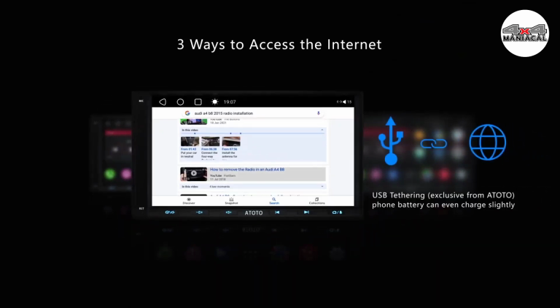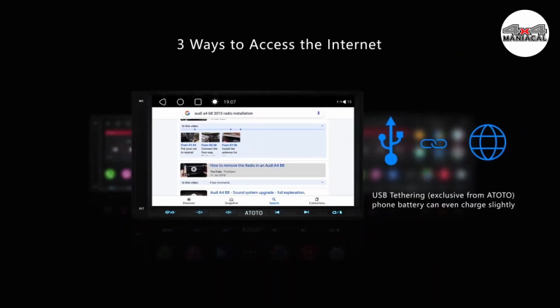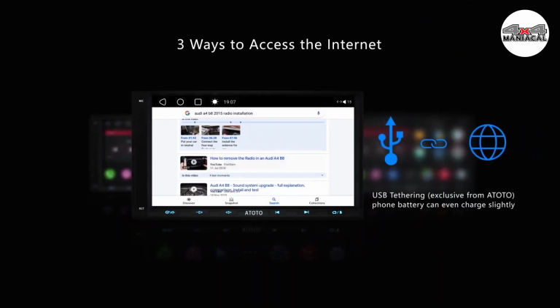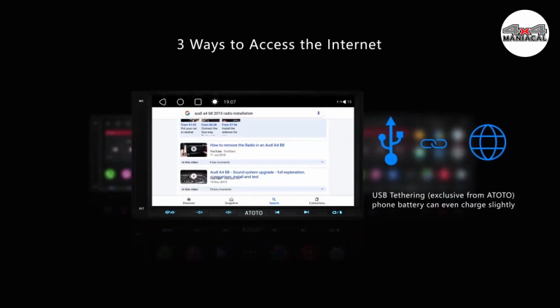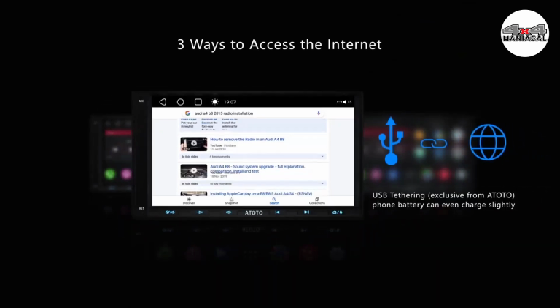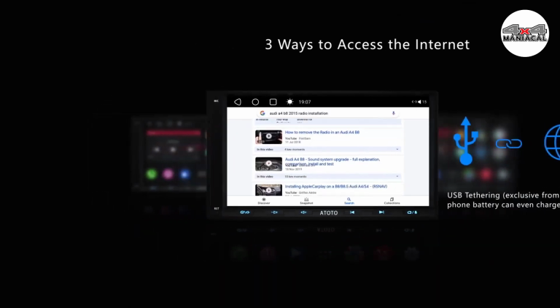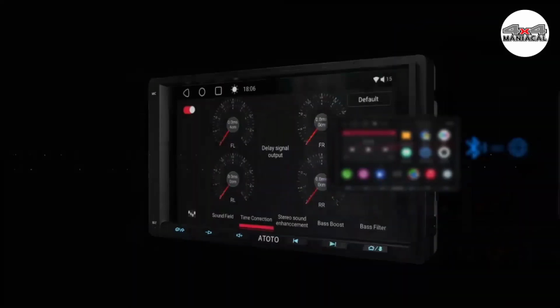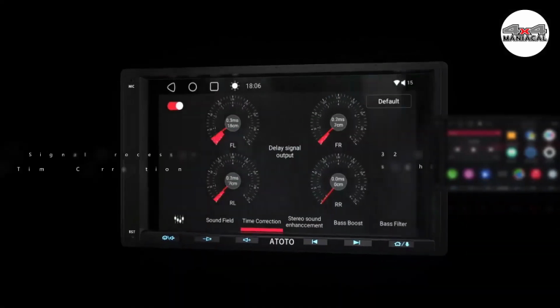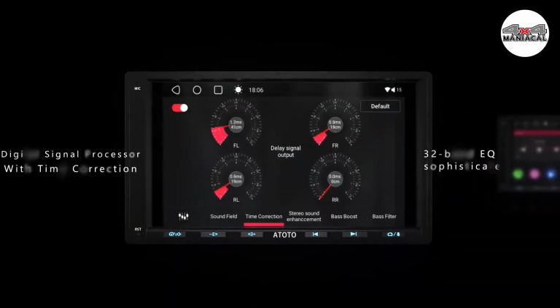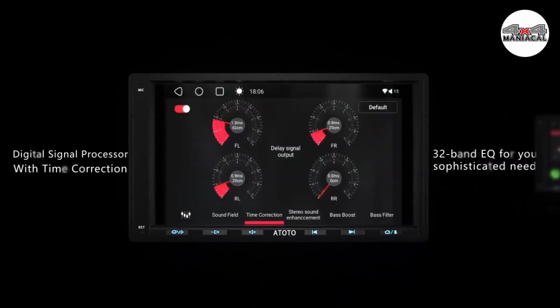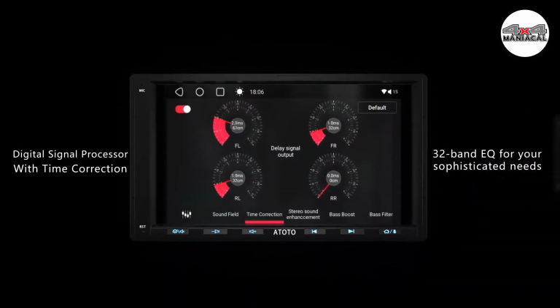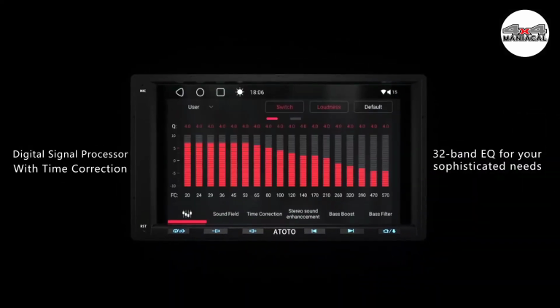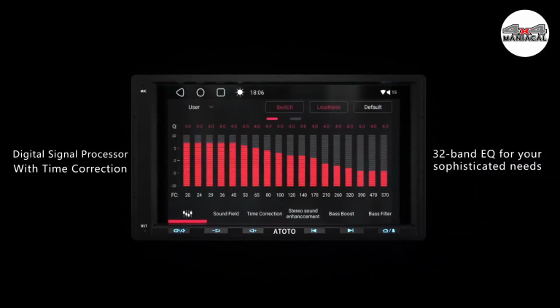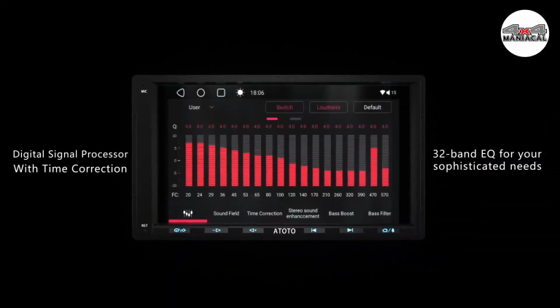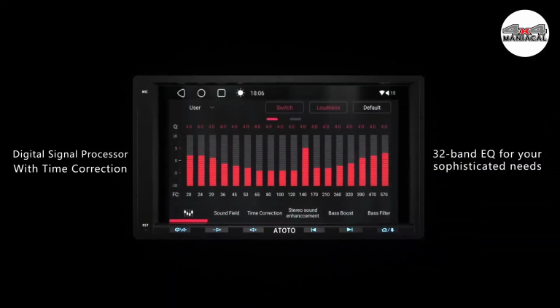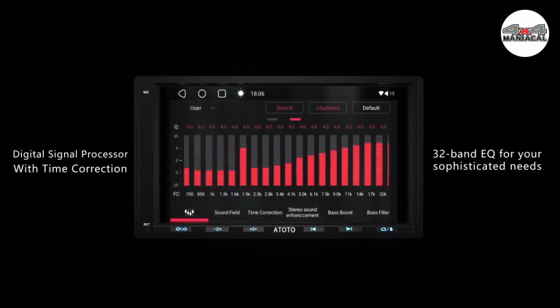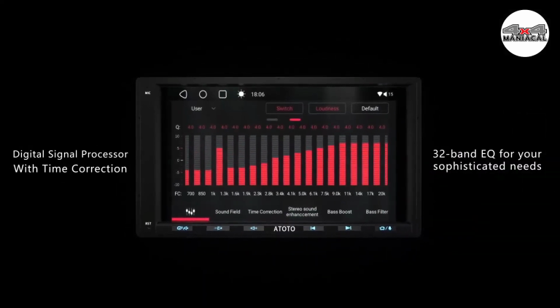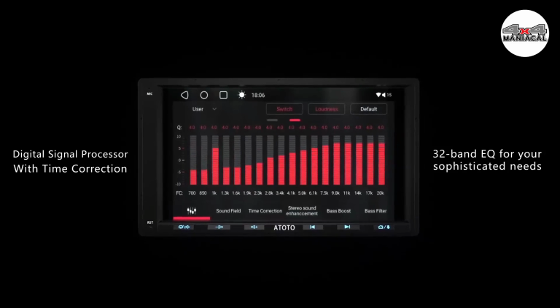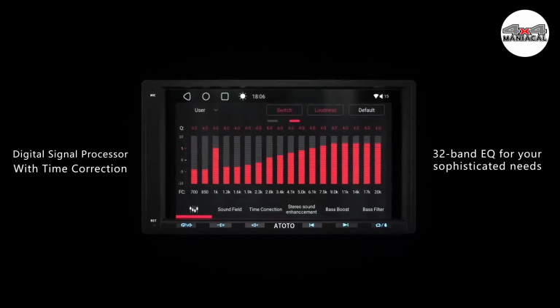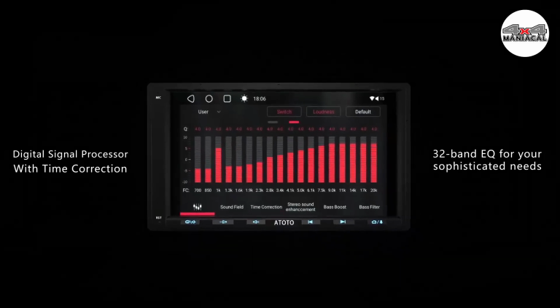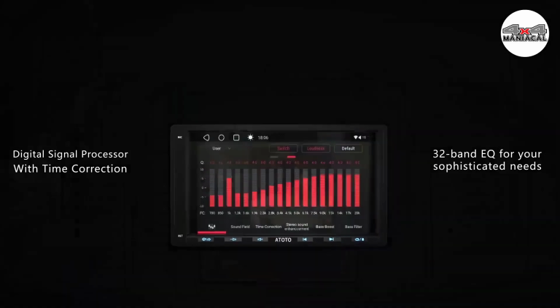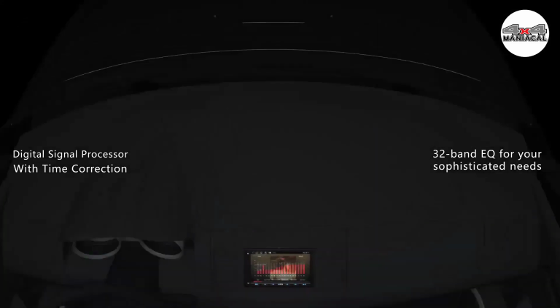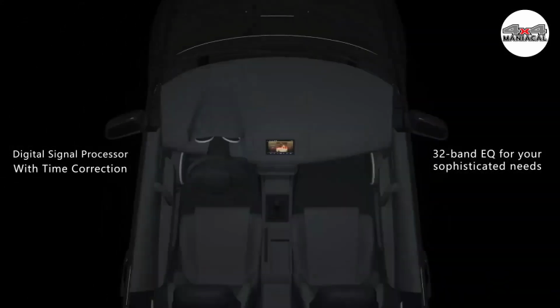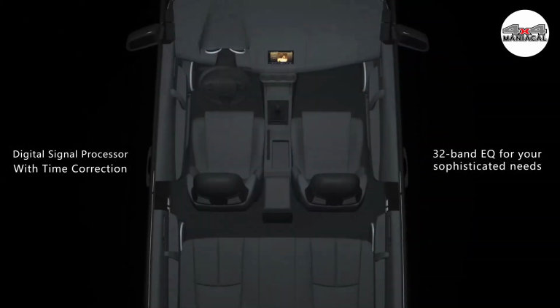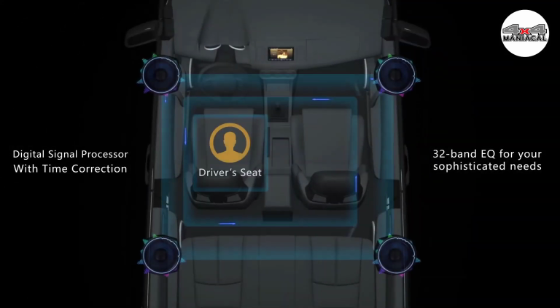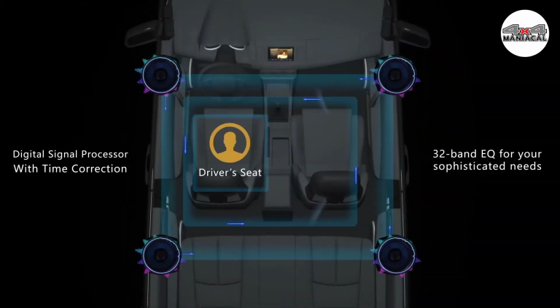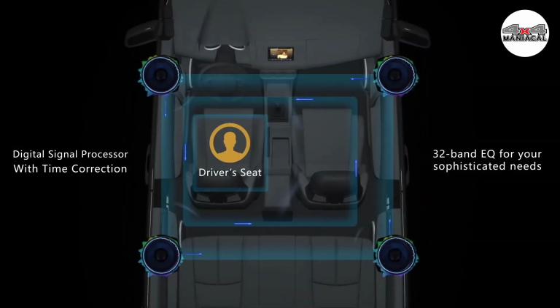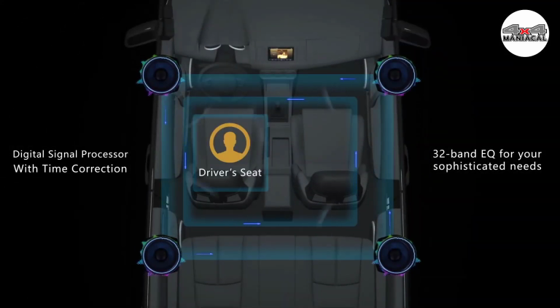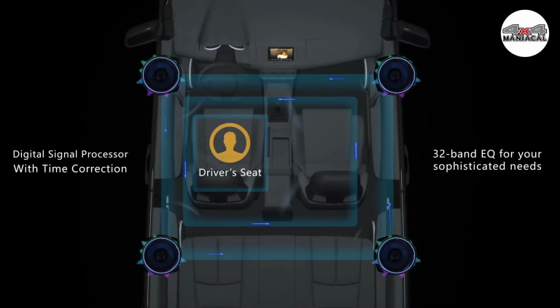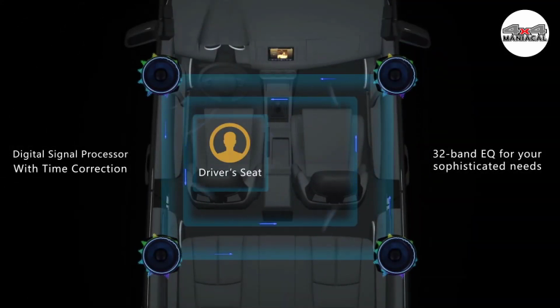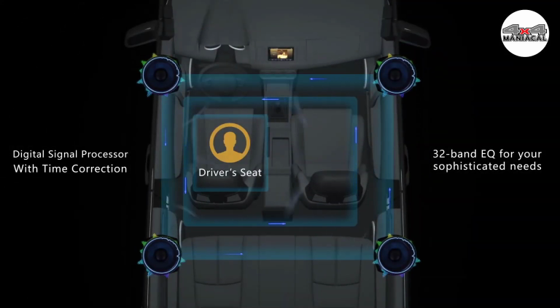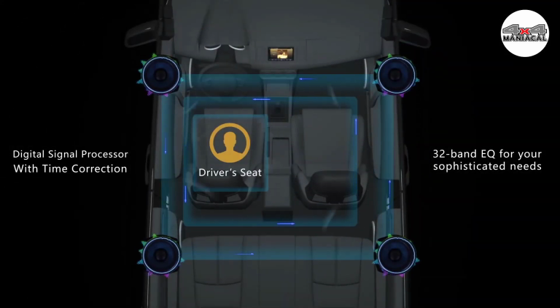That was a list of the top five best car stereos in 2023, just for you.